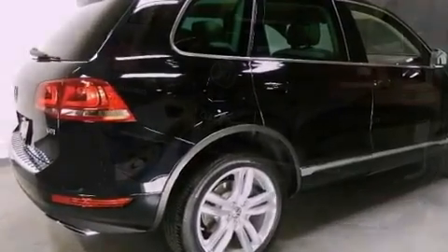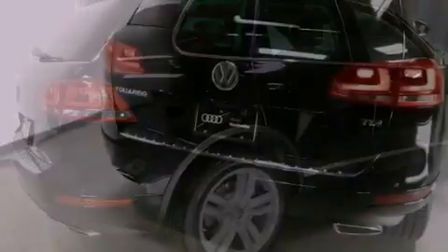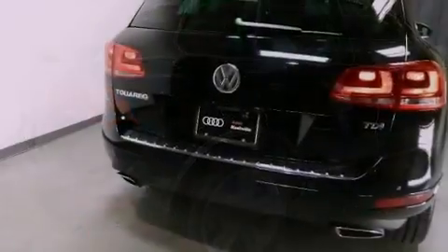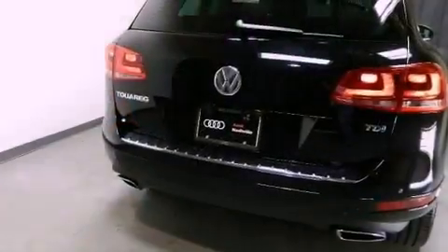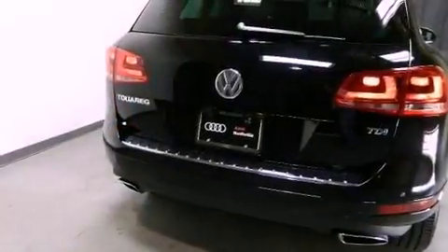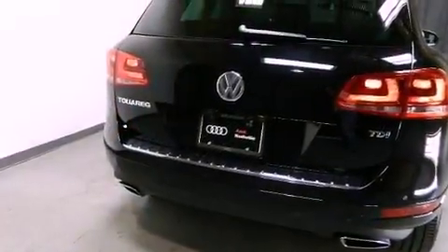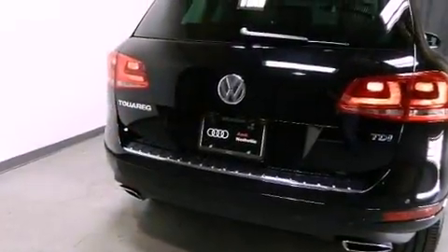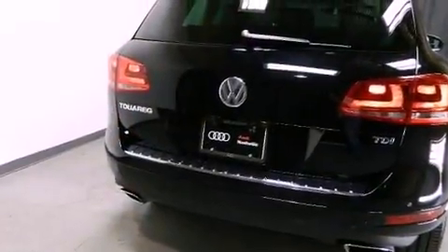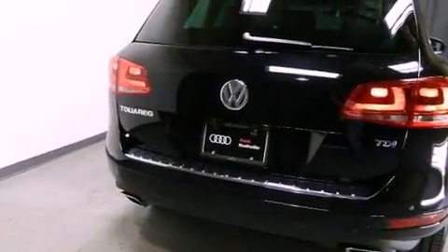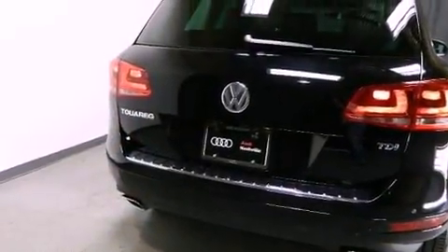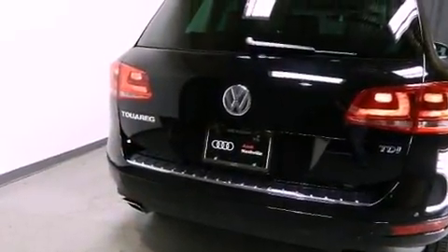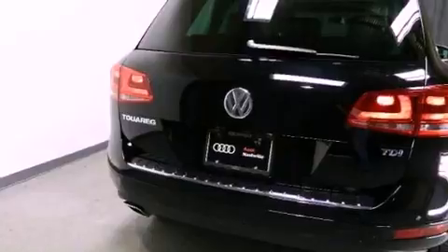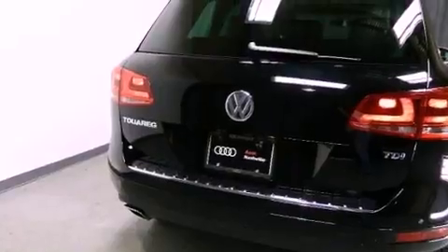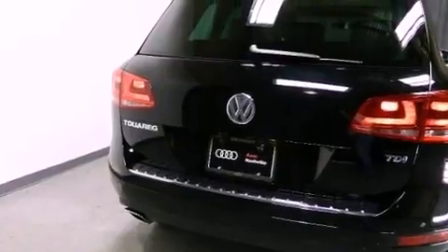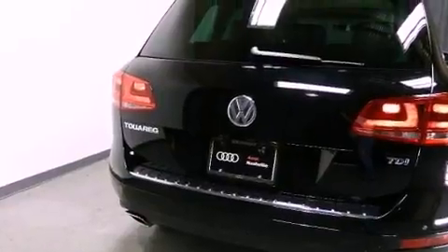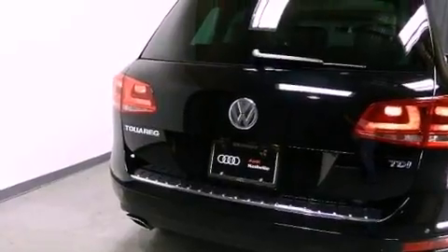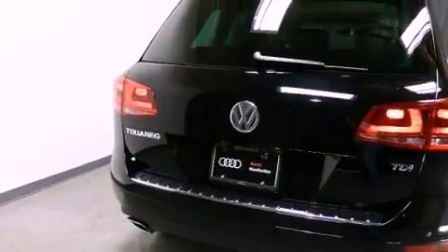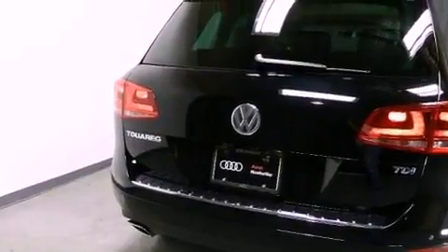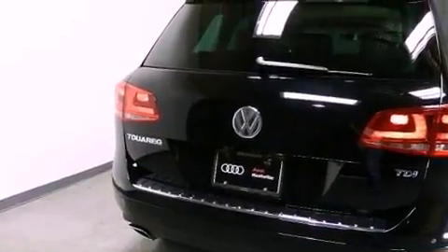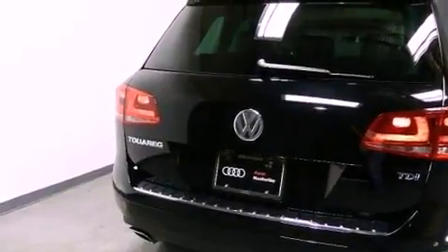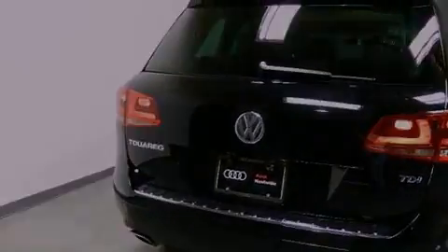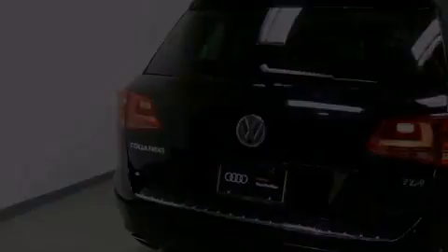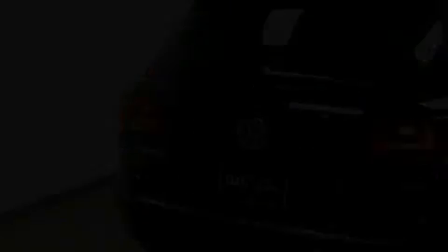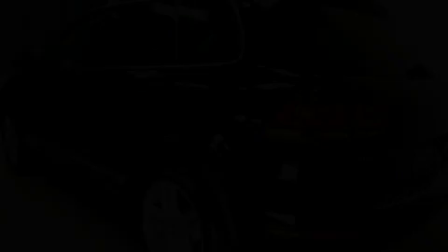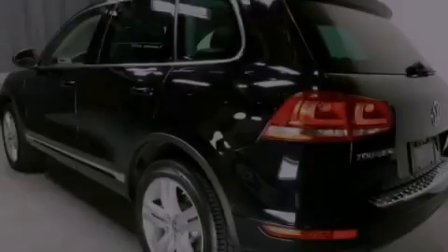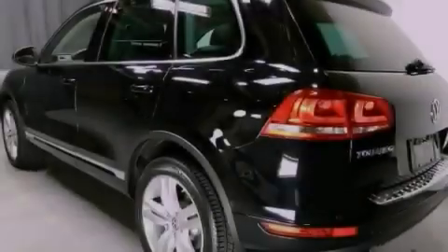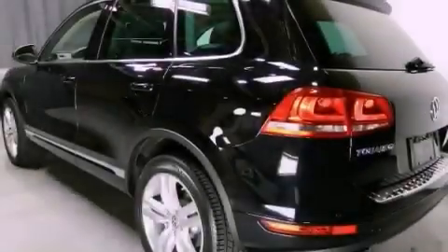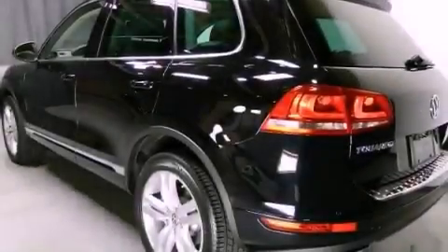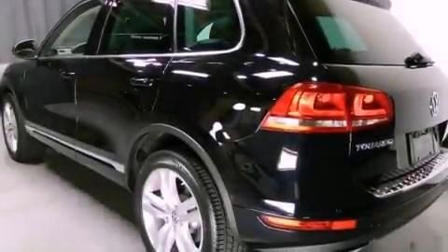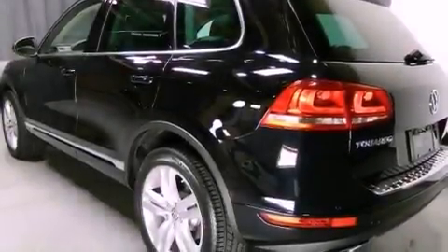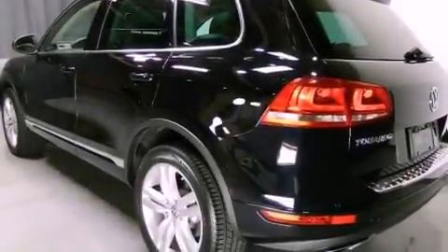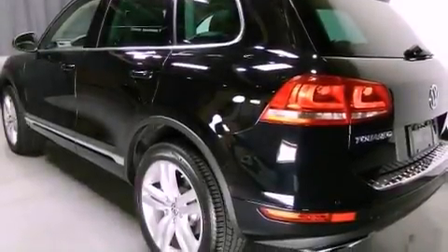Features include heated seats, a navigation system, high-intensity headlights, a CD player, and leather seats.